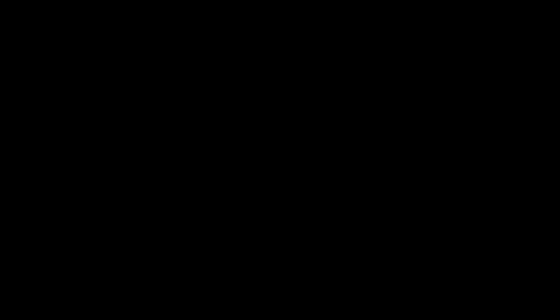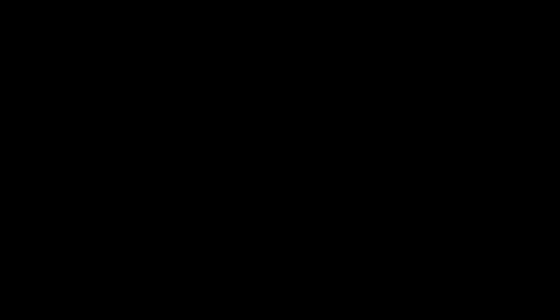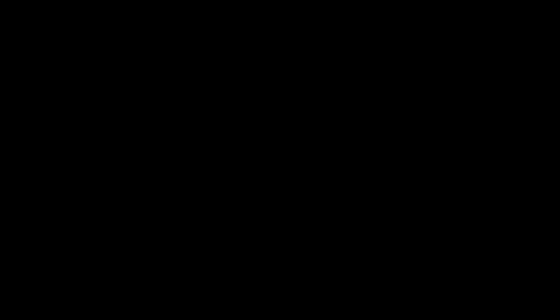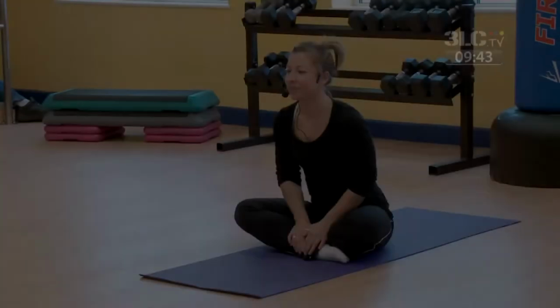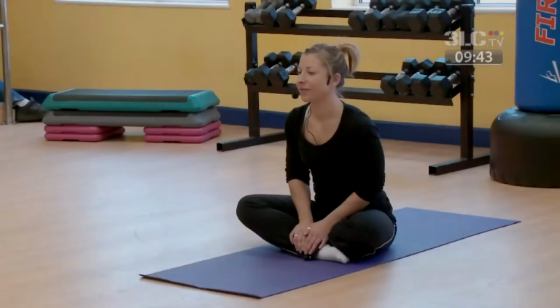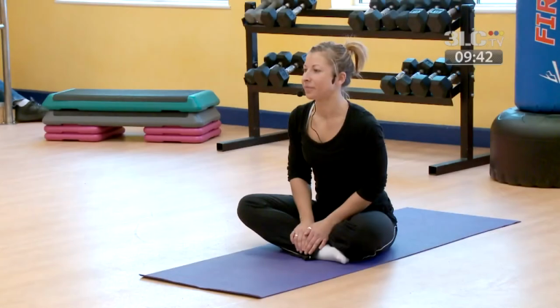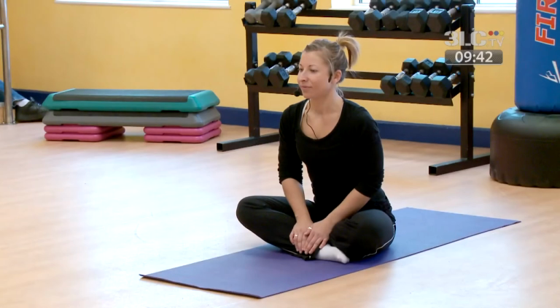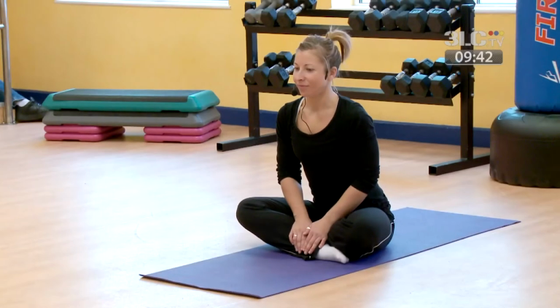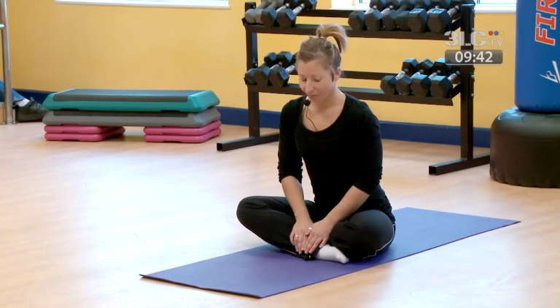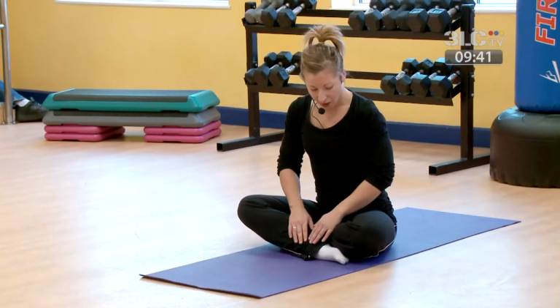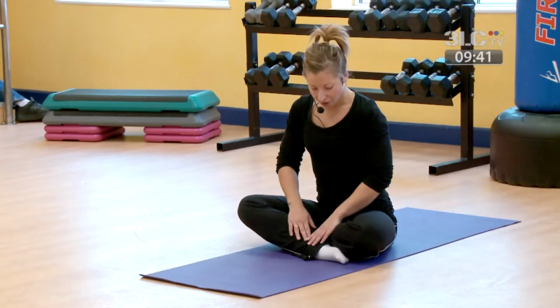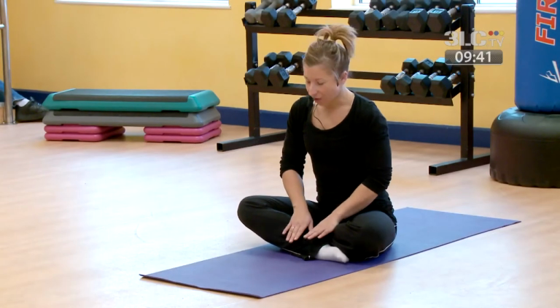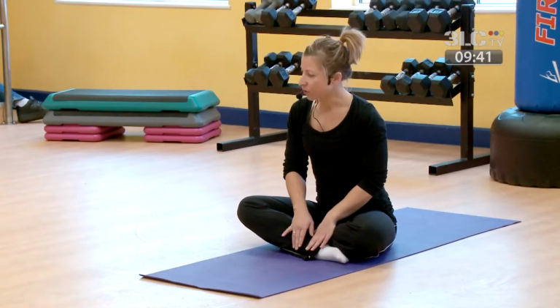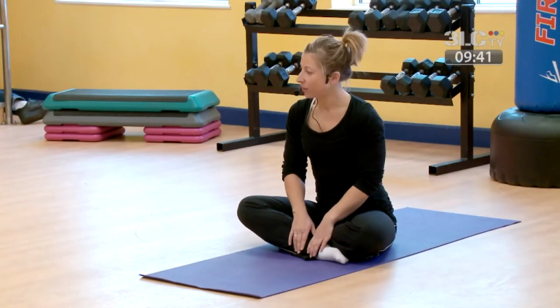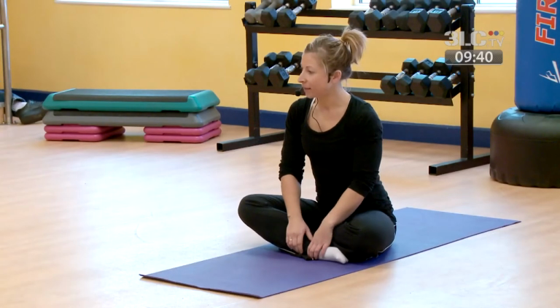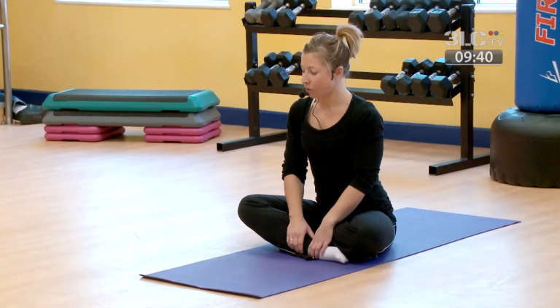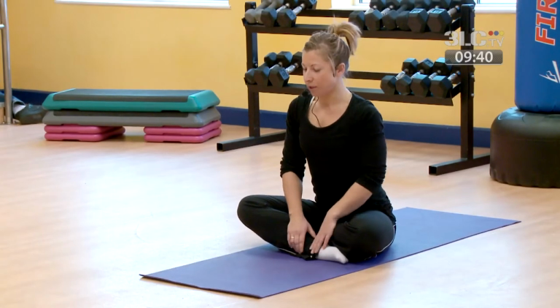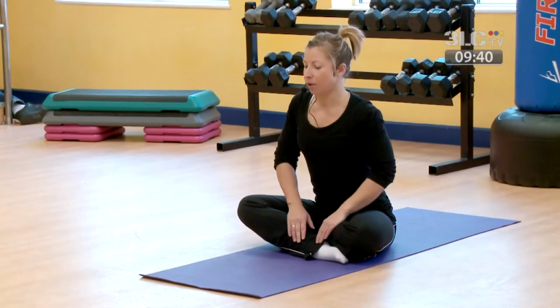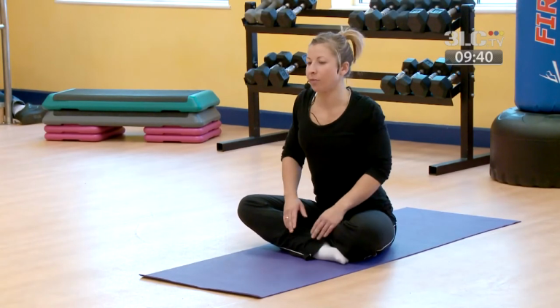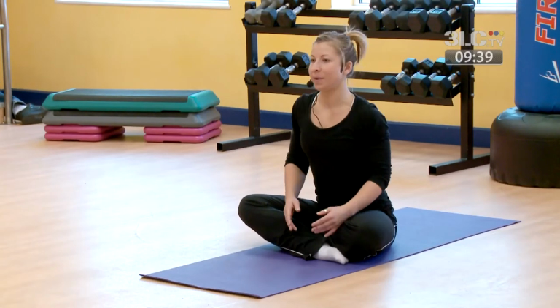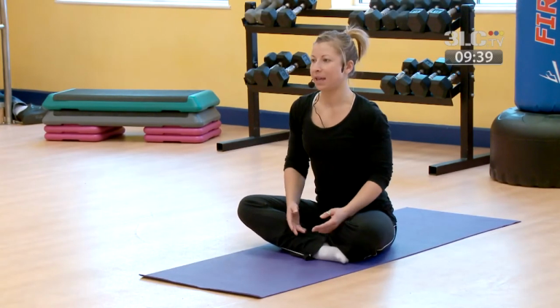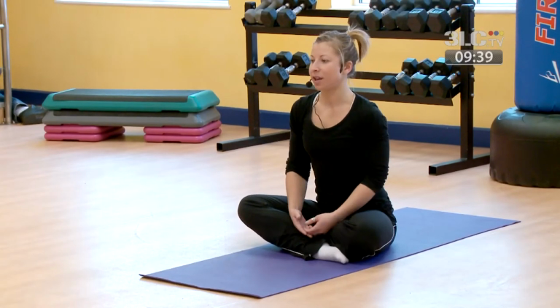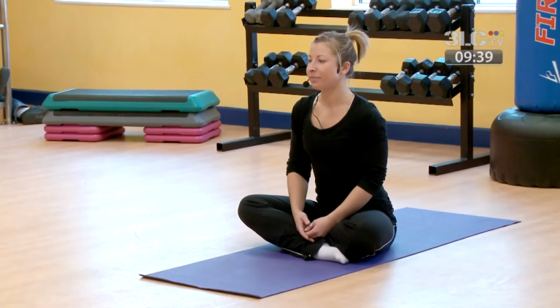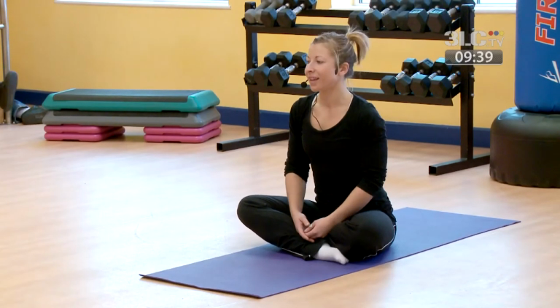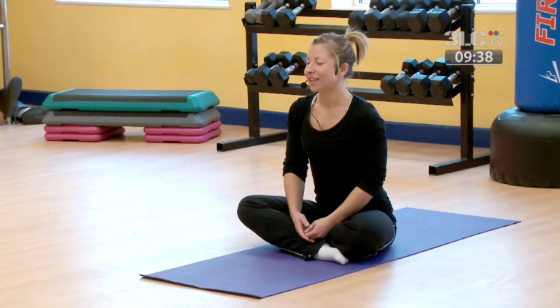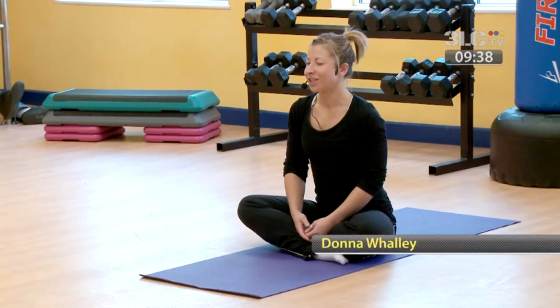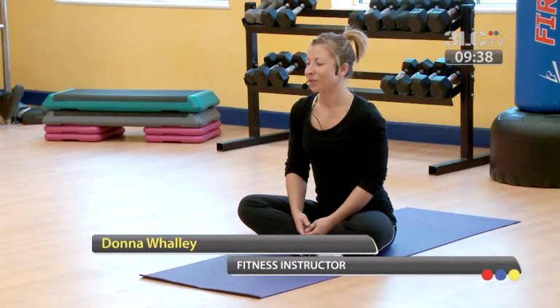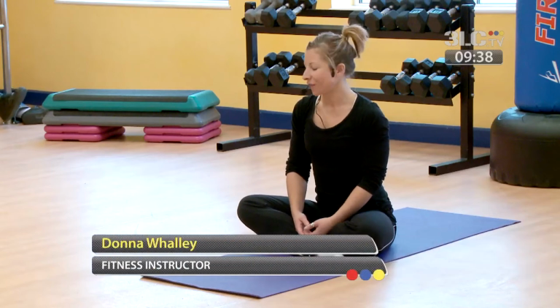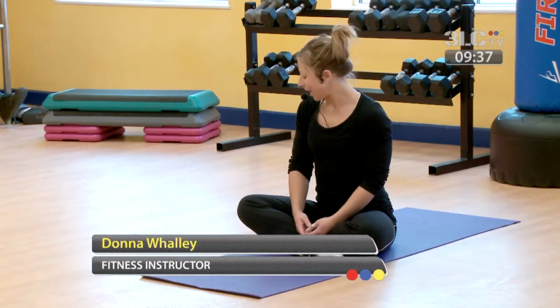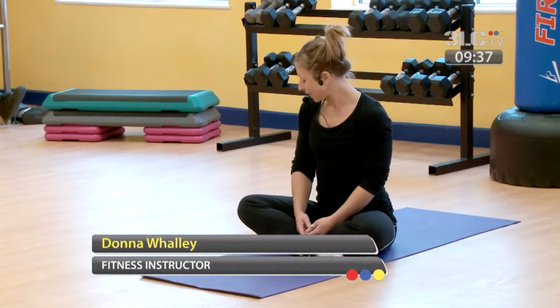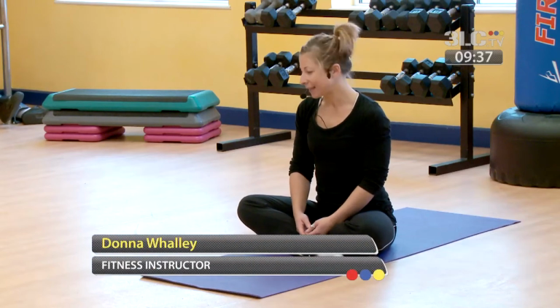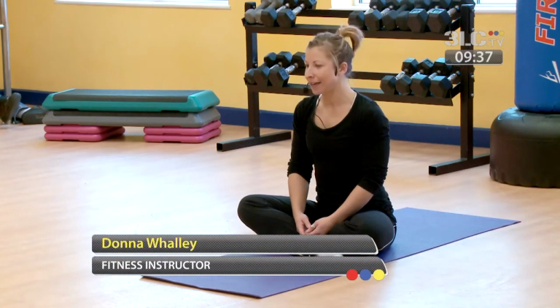Legs crossed, comfortable position. Shoulders relaxing down.